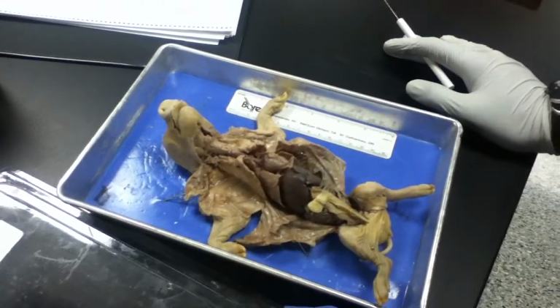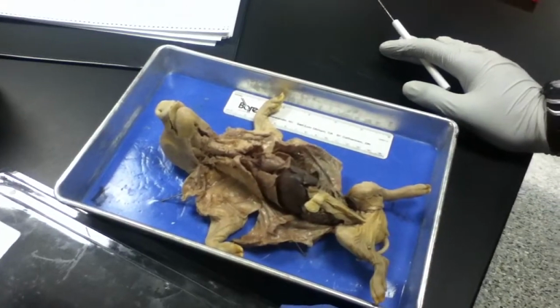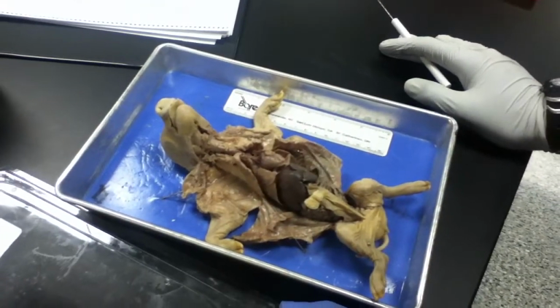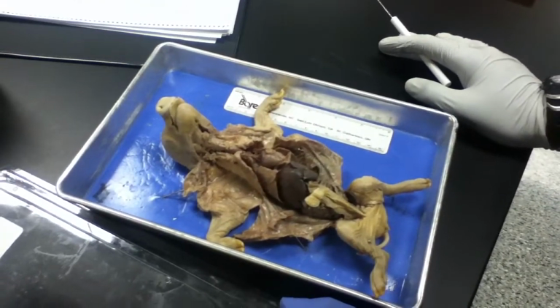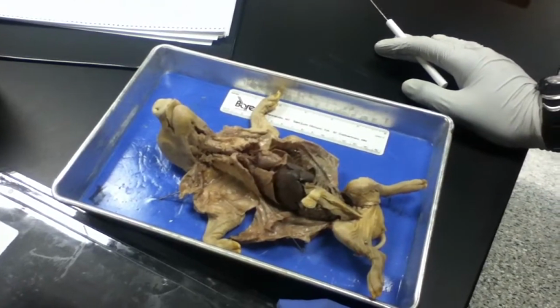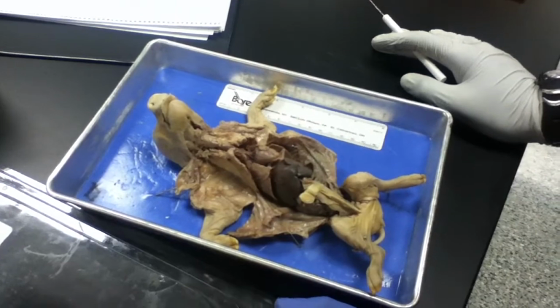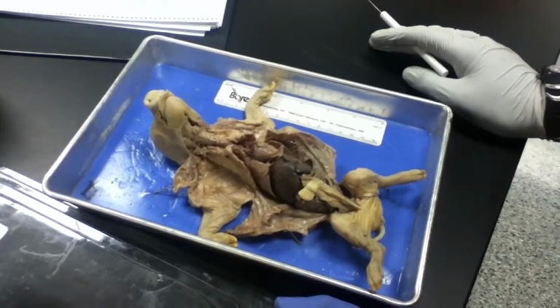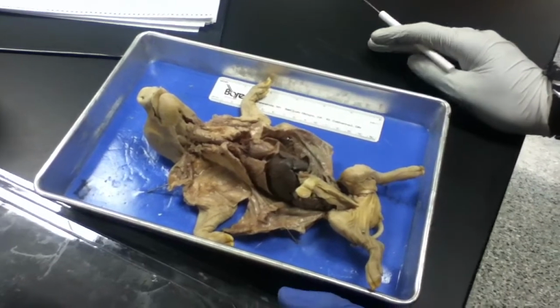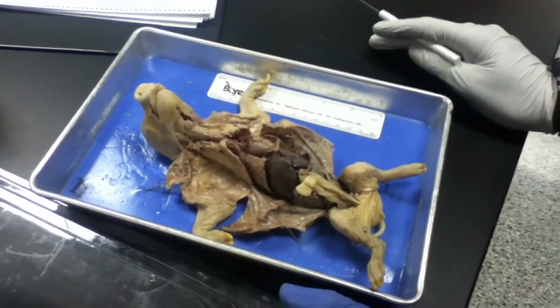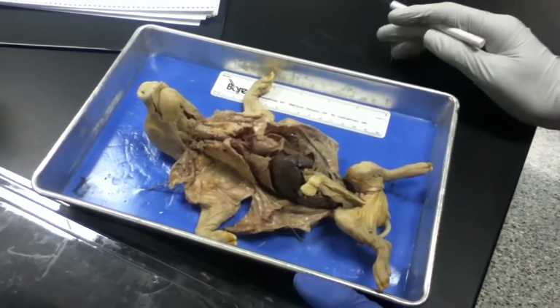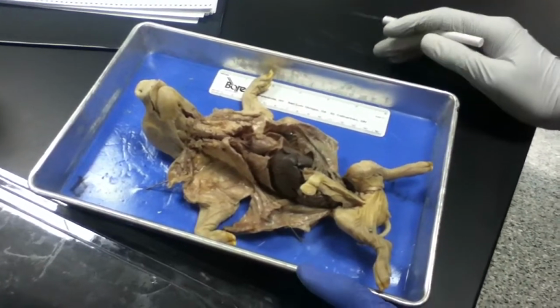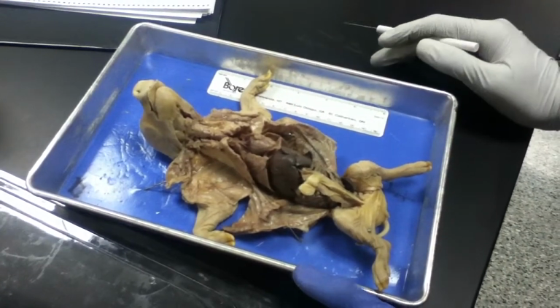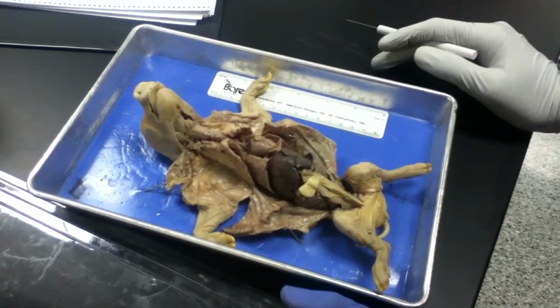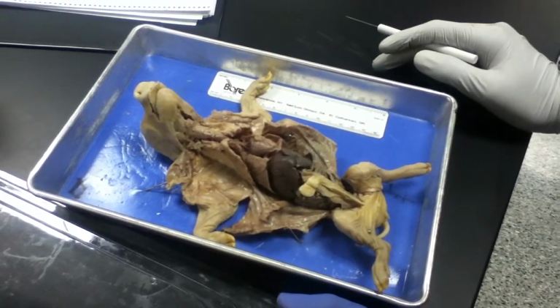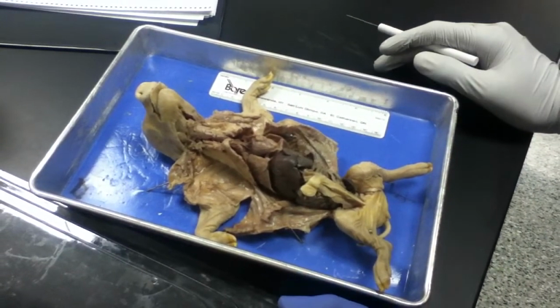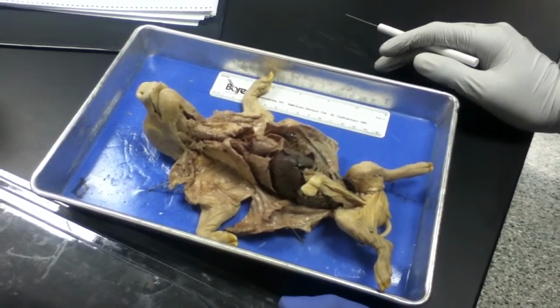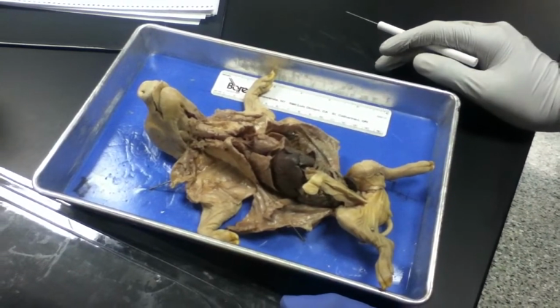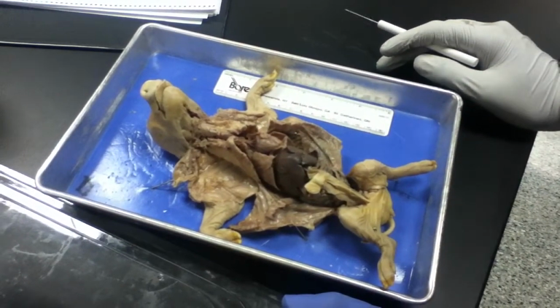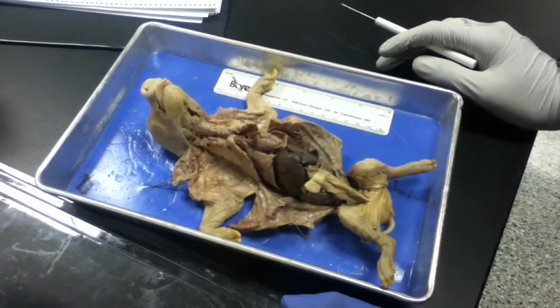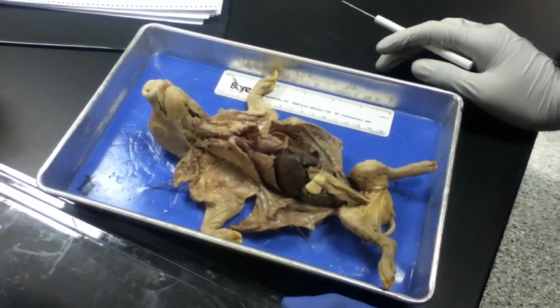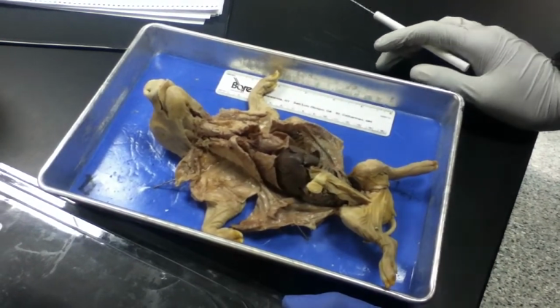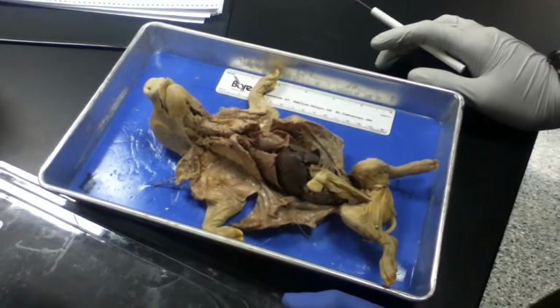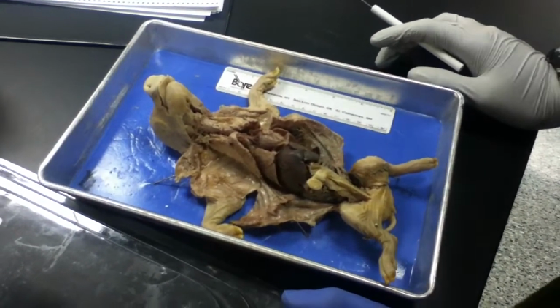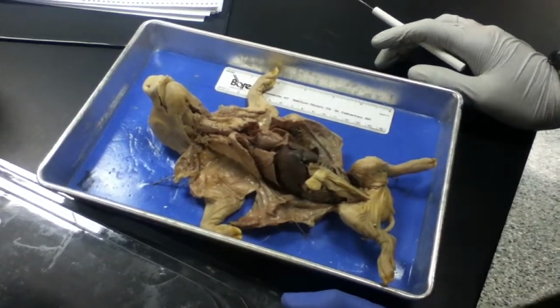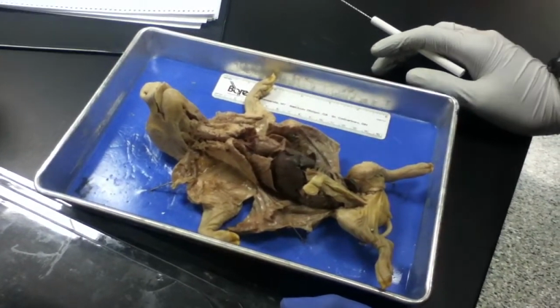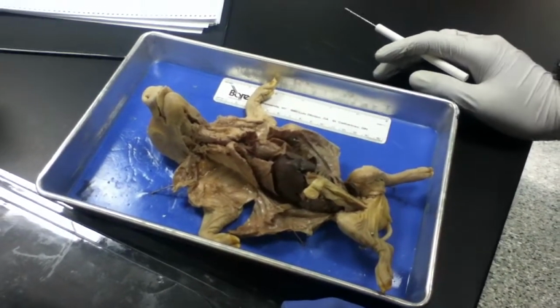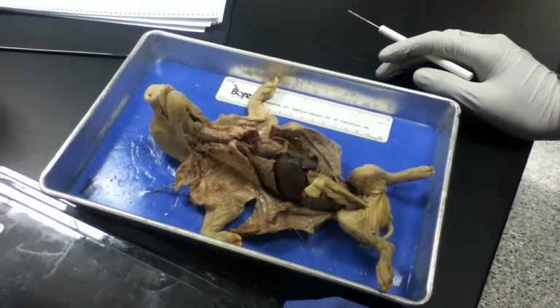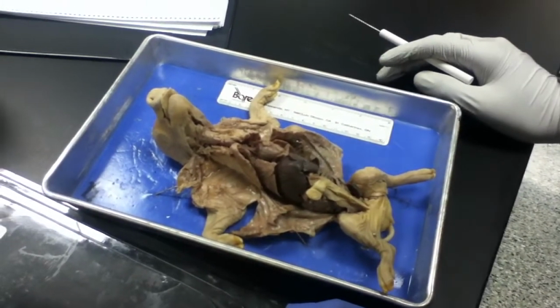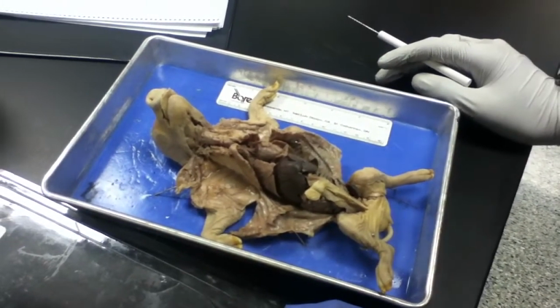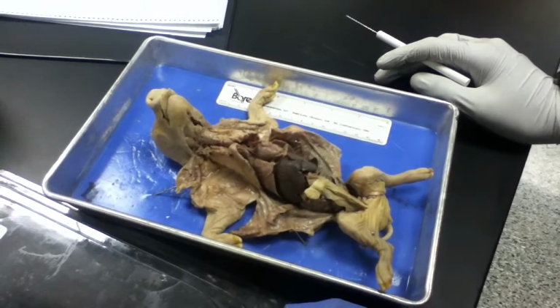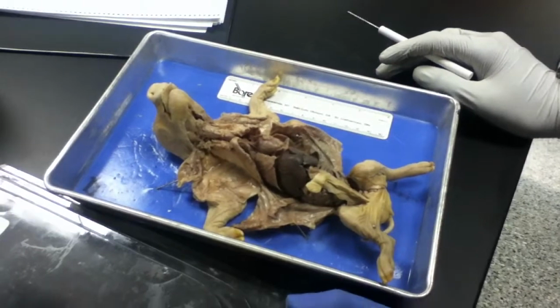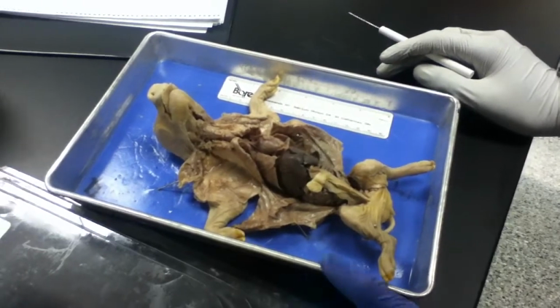Hi, this is Naz and Keon here with Susan, who is a female pig approximately 90 days old.